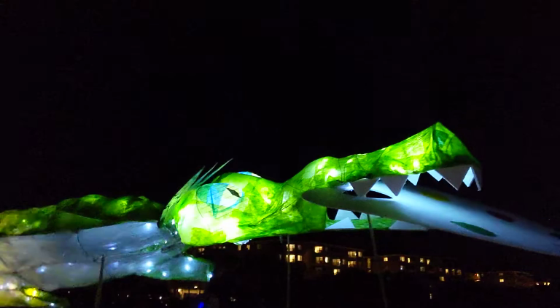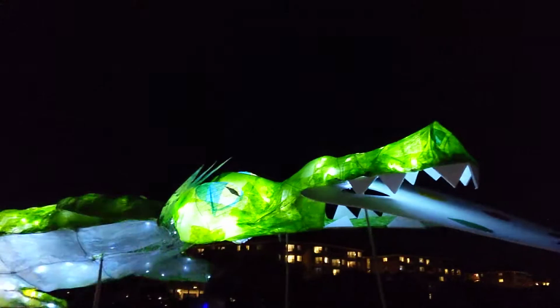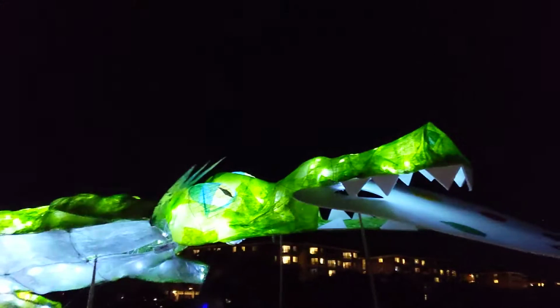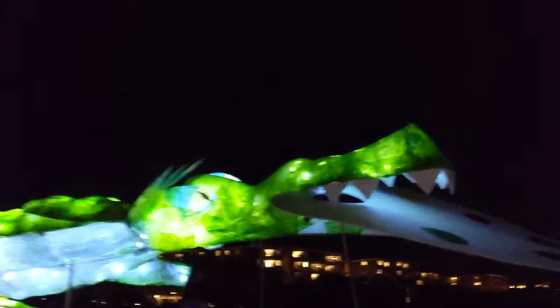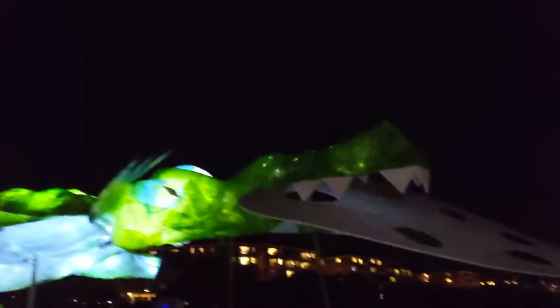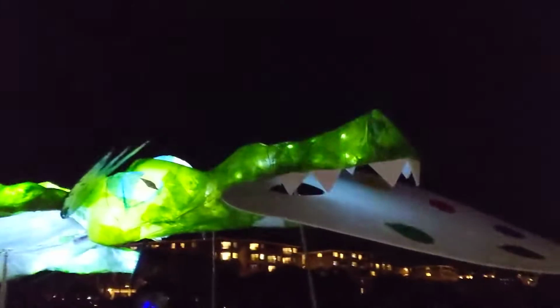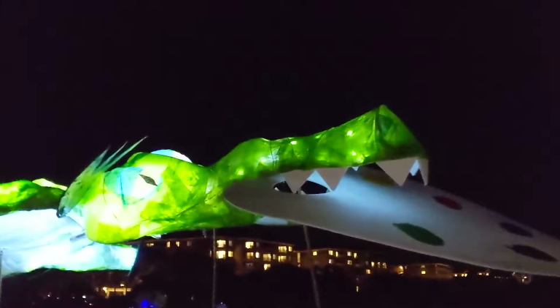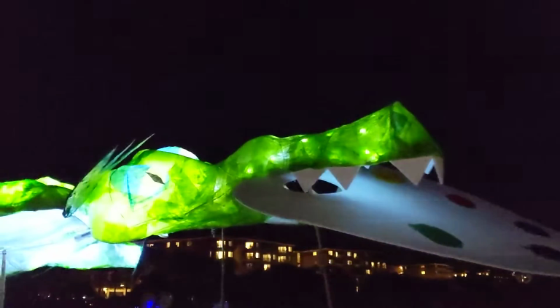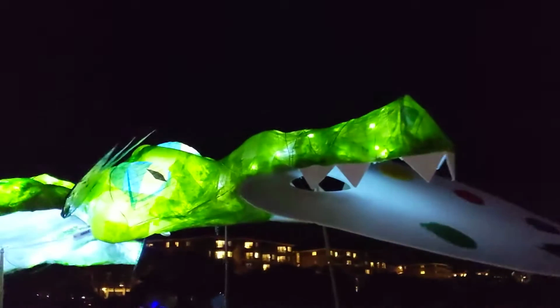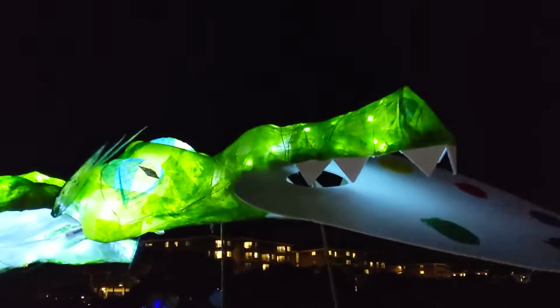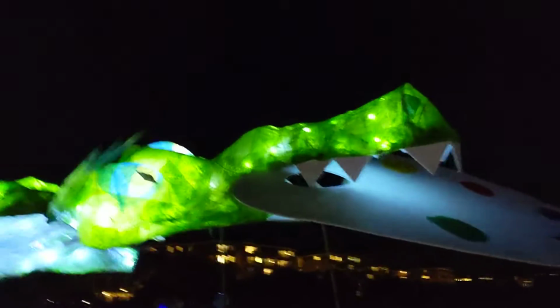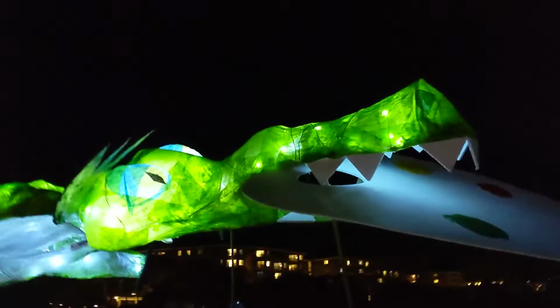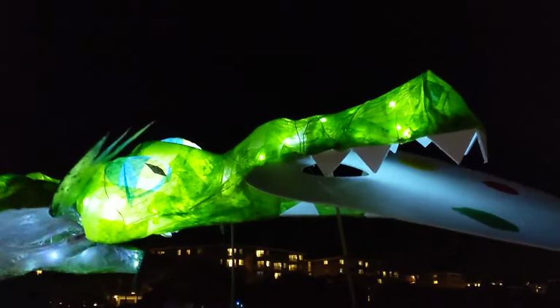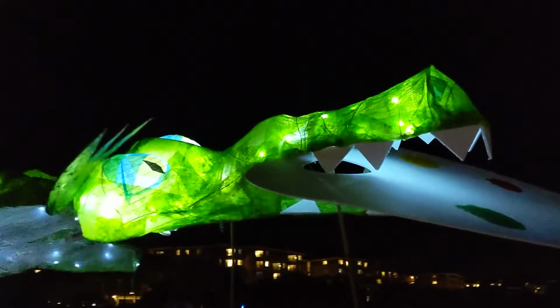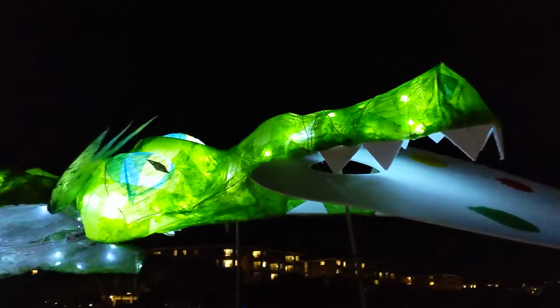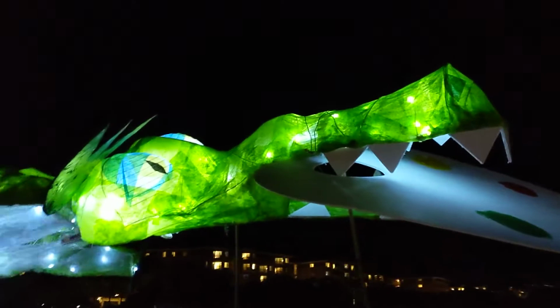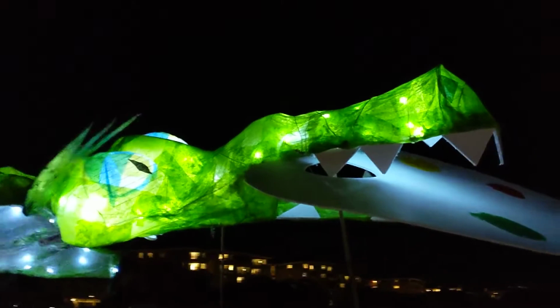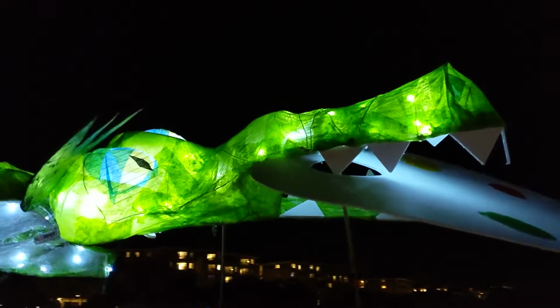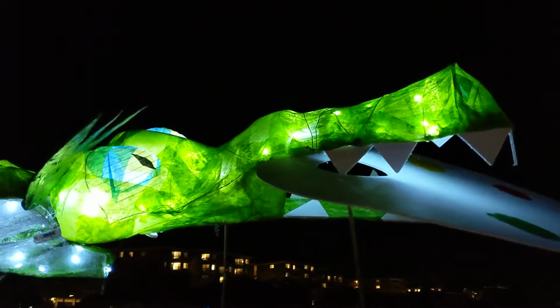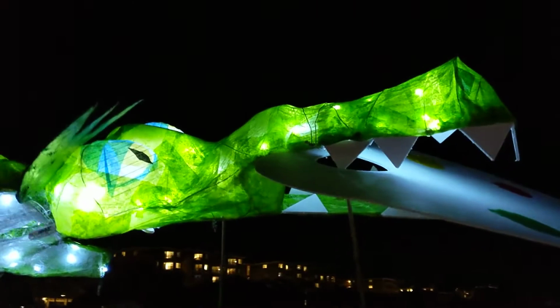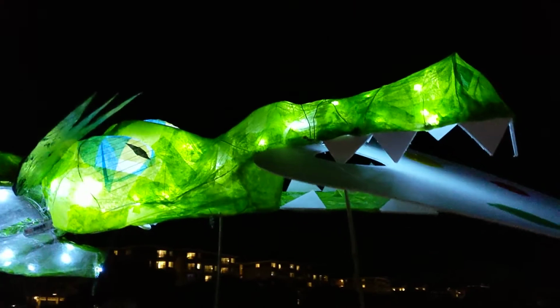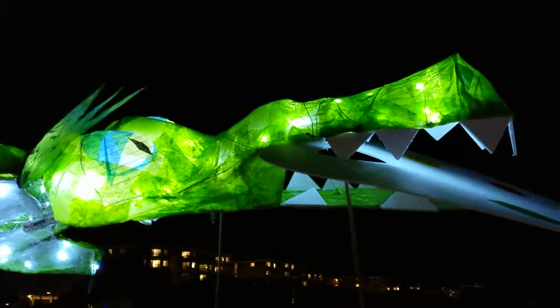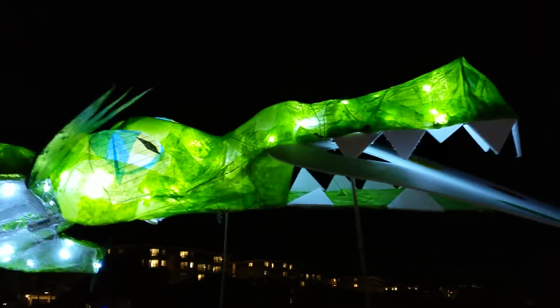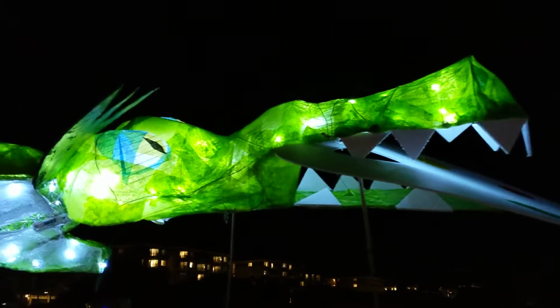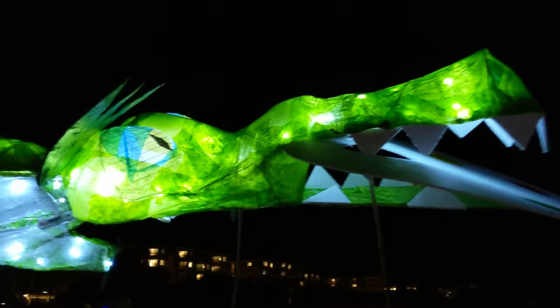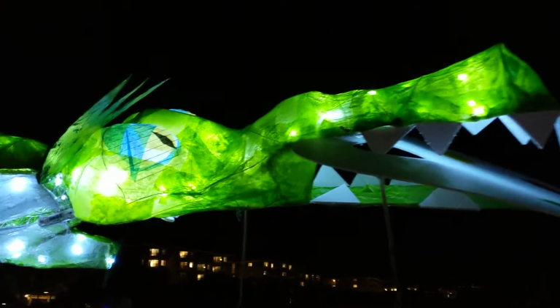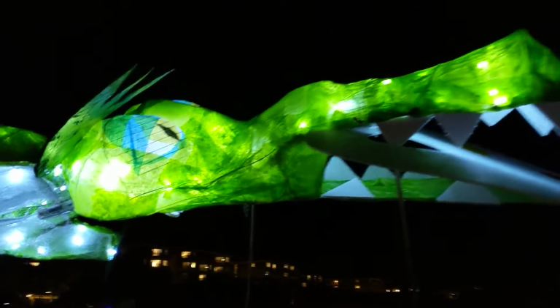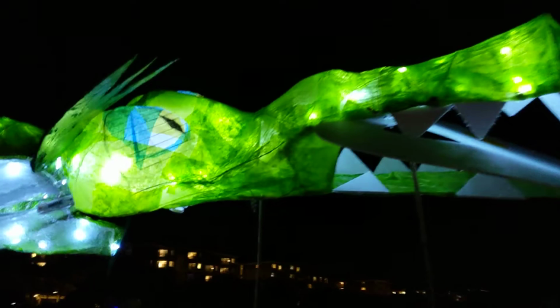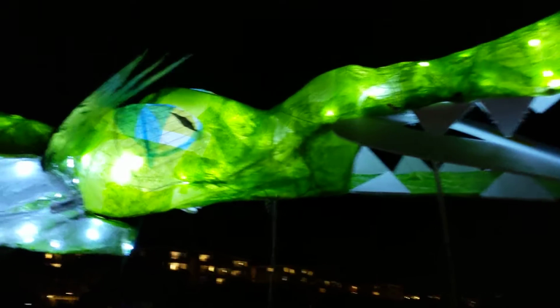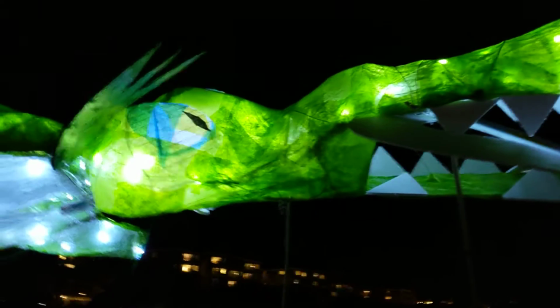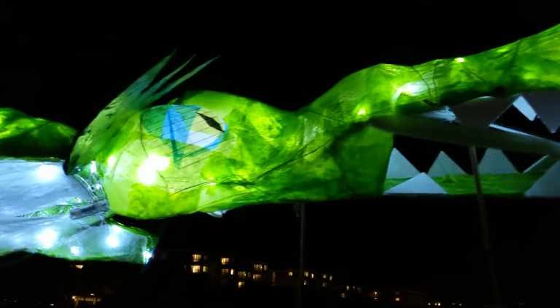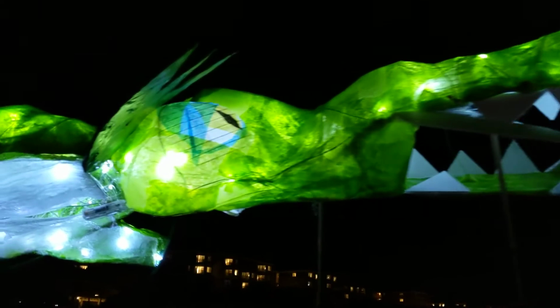Good evening everybody. This is Karen March from Hilton Head Island, South Carolina. Alright guys, we've got this phenomenal alligator.